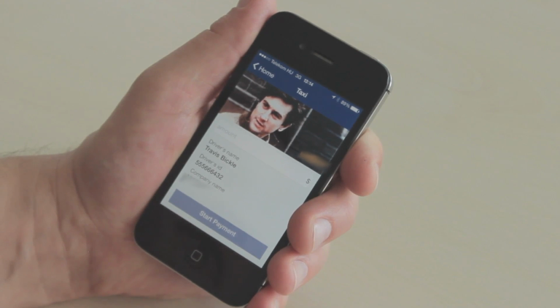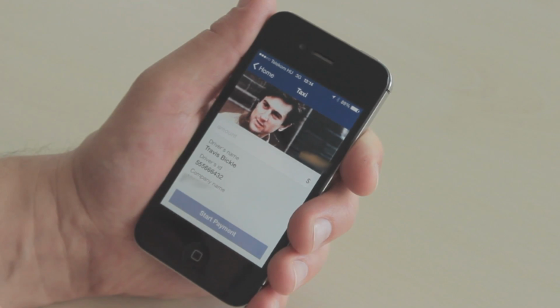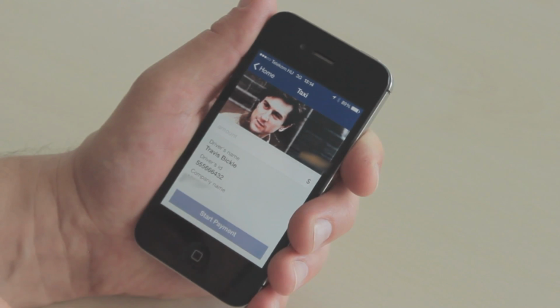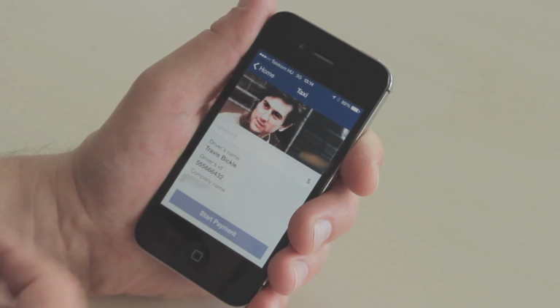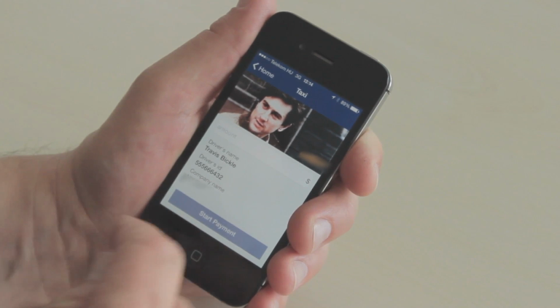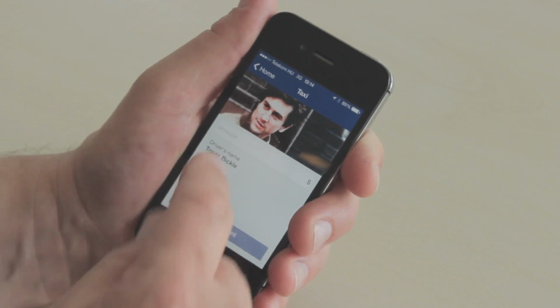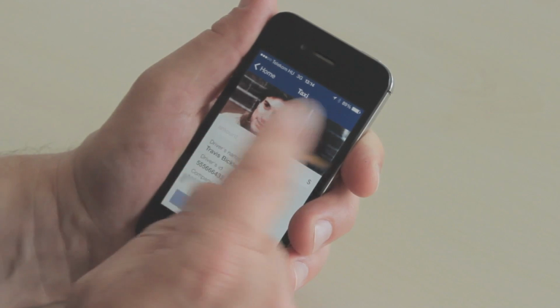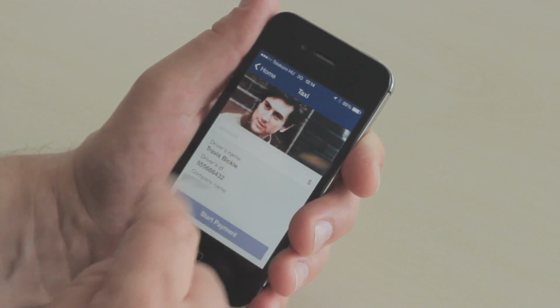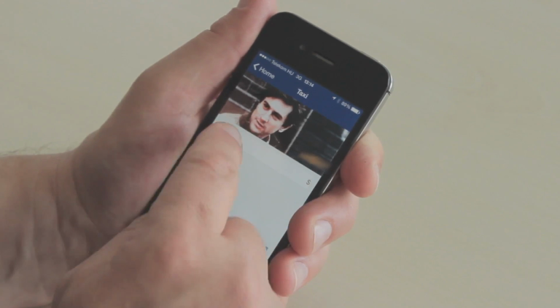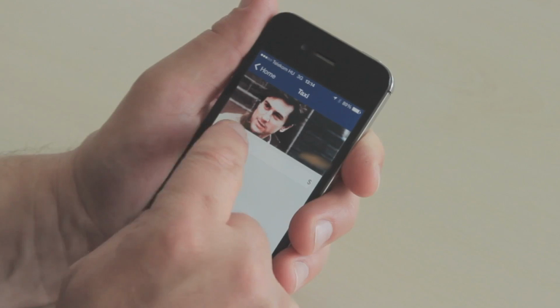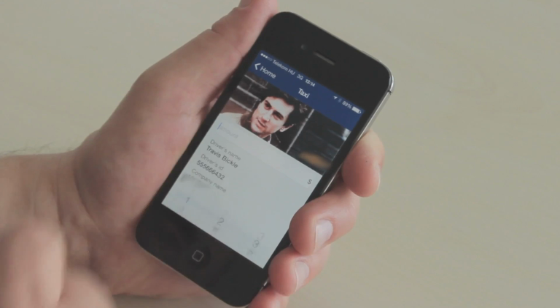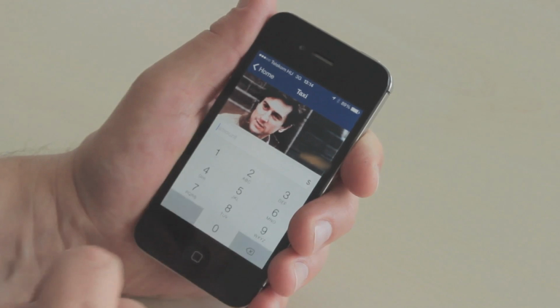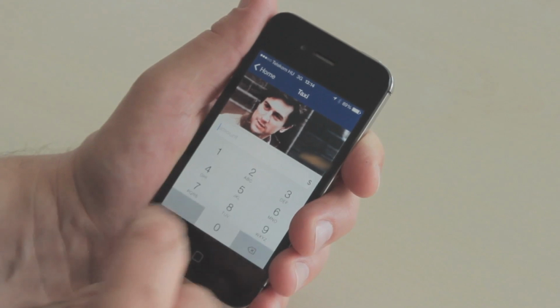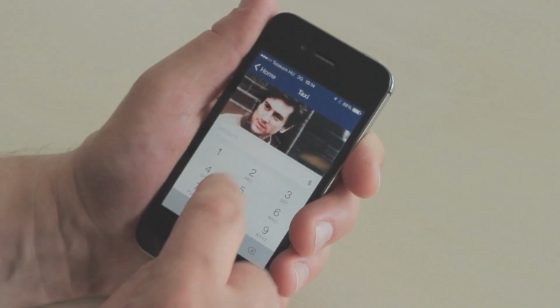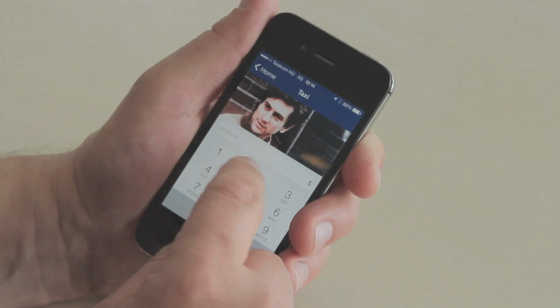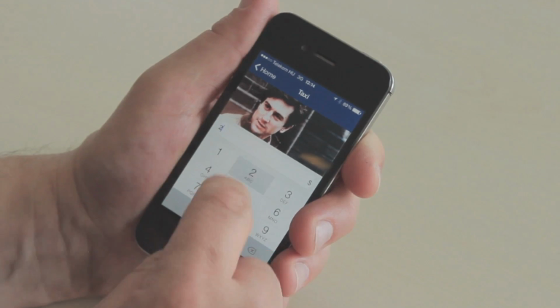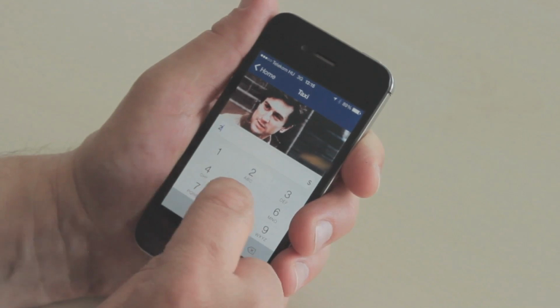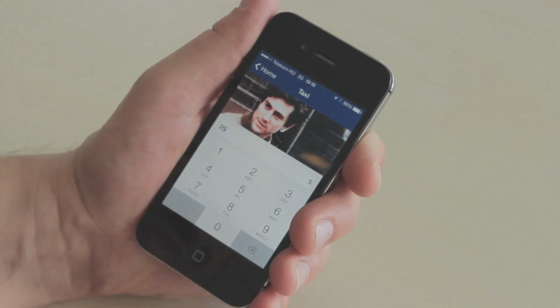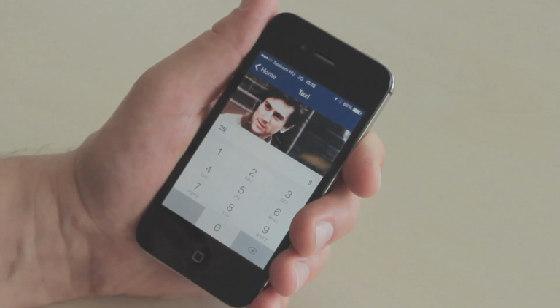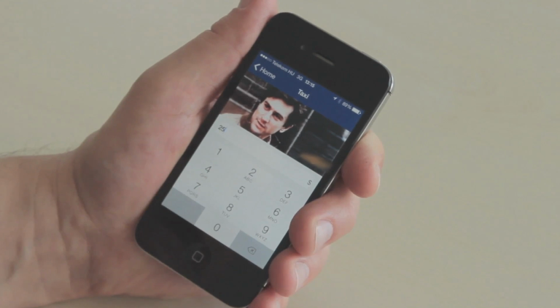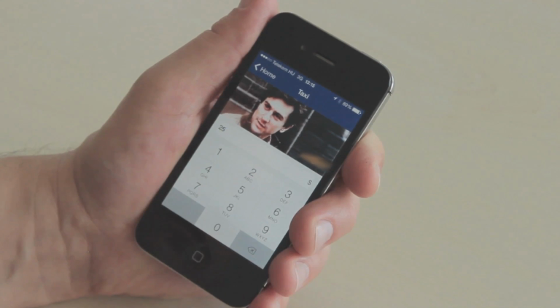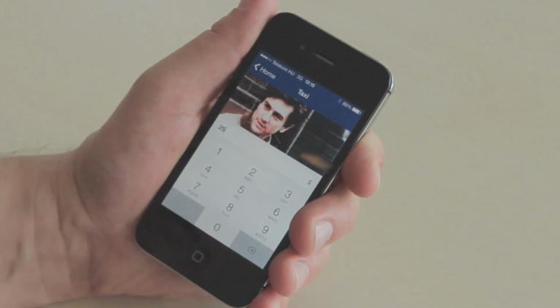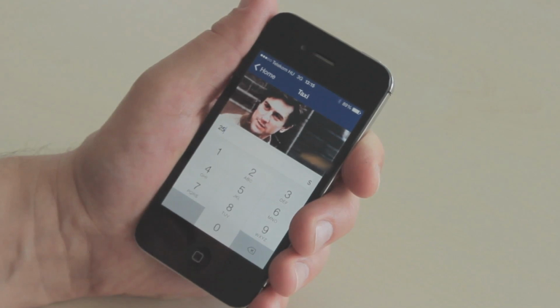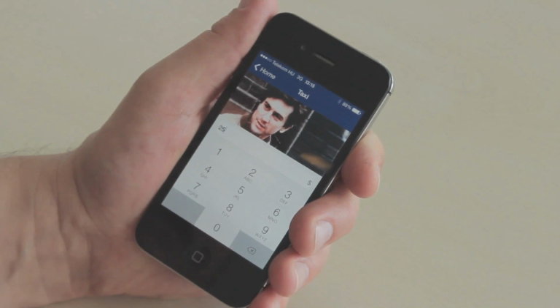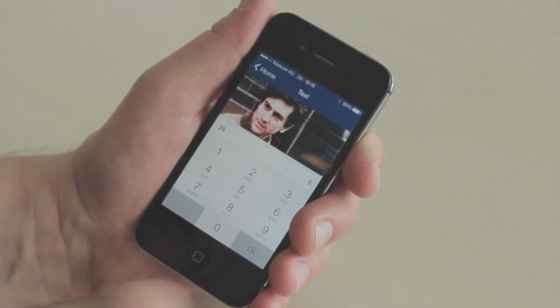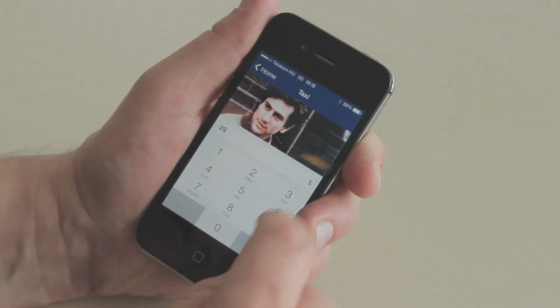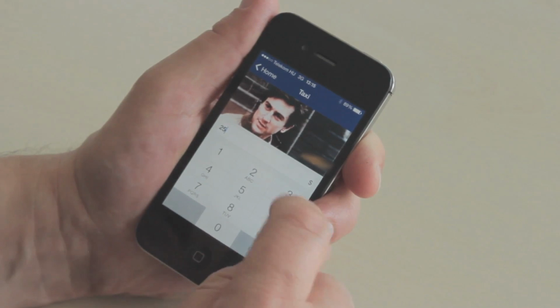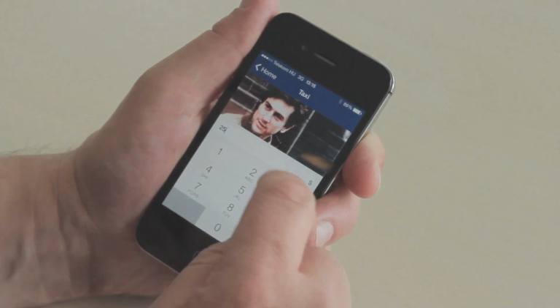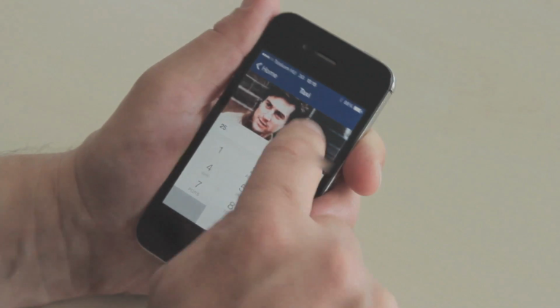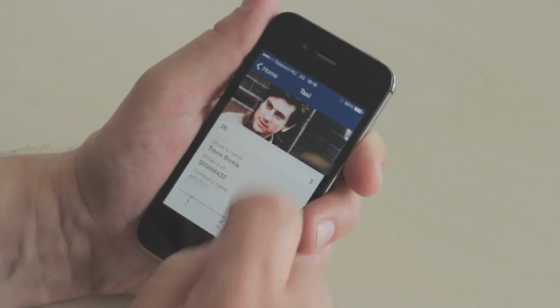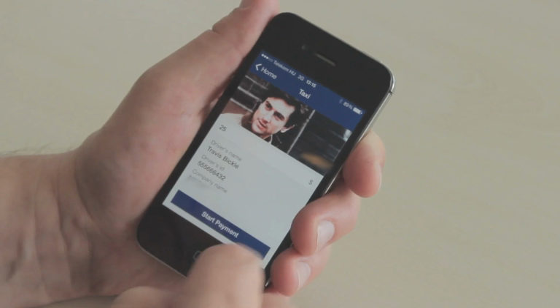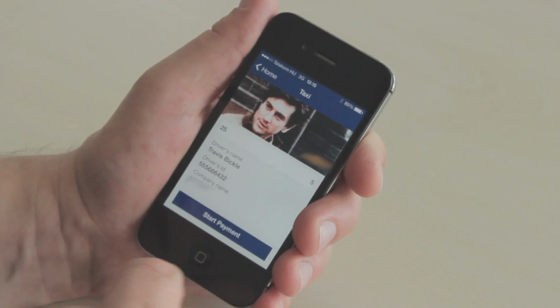I would look at the meter and put whatever is on the meter — say it's $25 — and I begin the payment process.